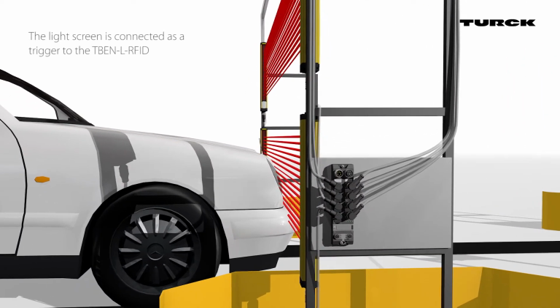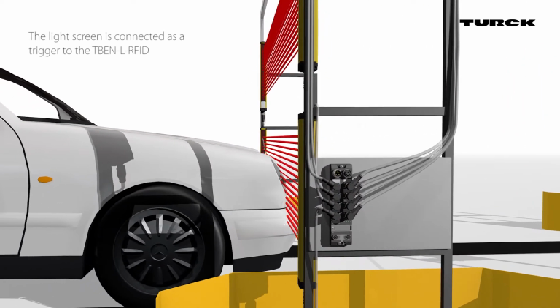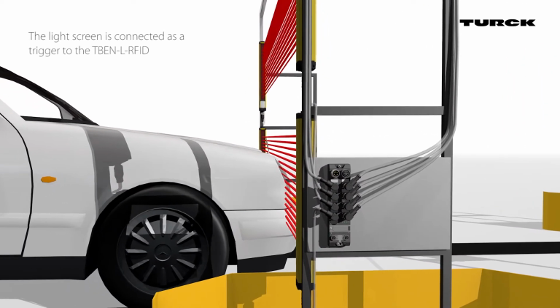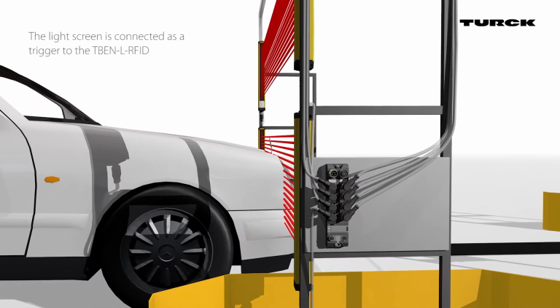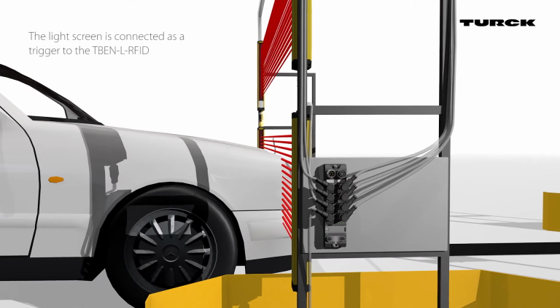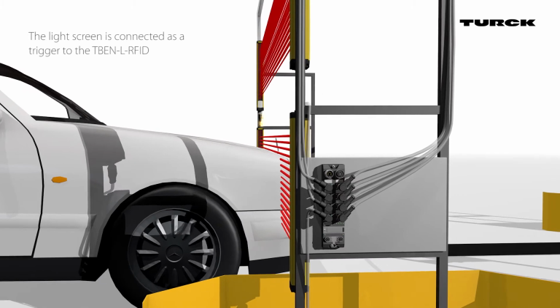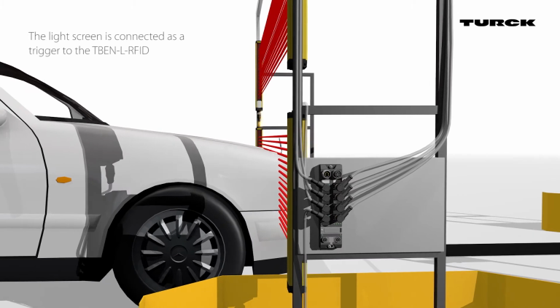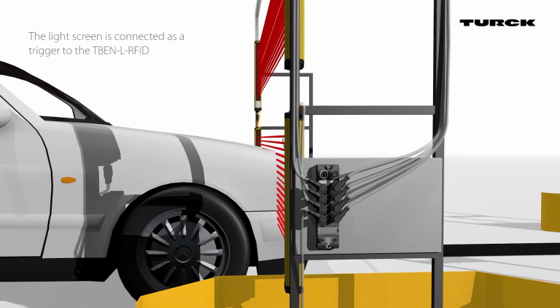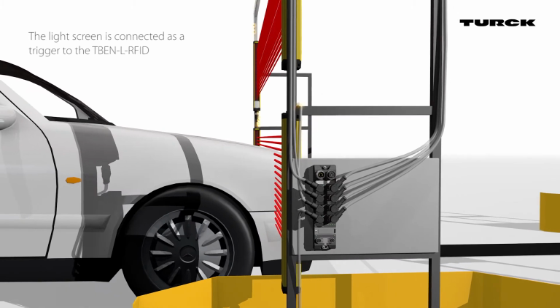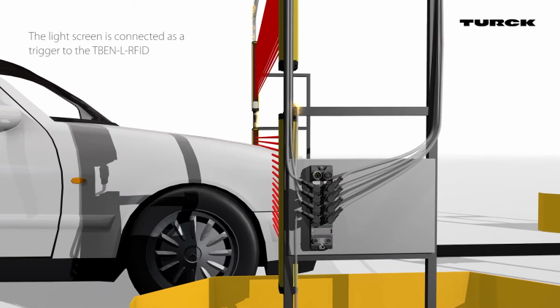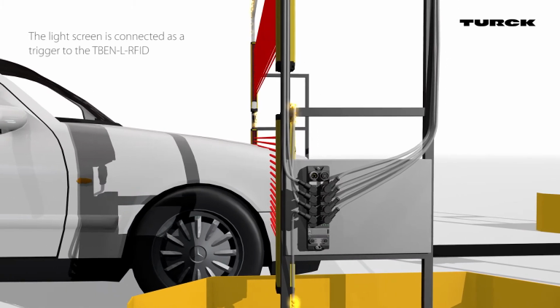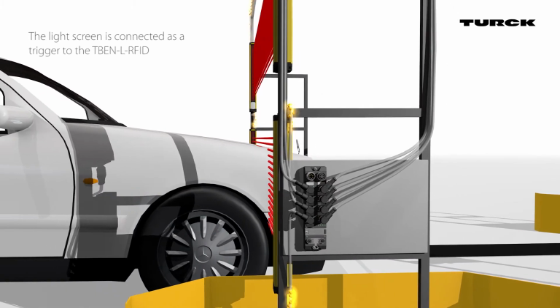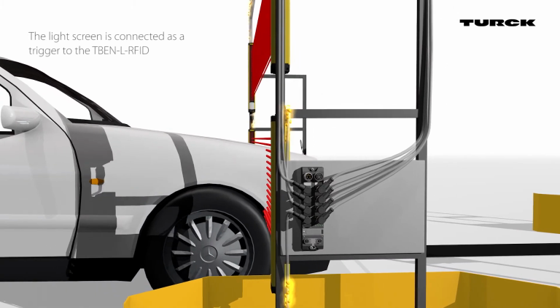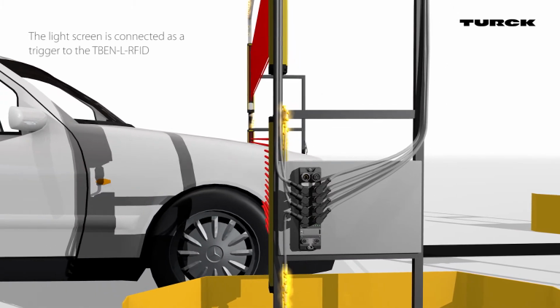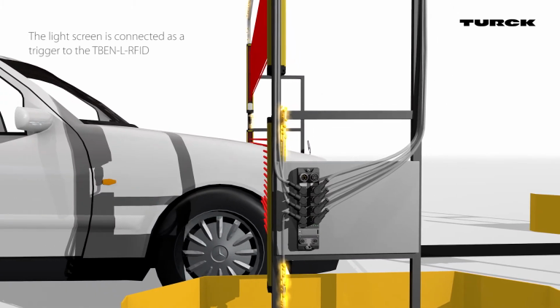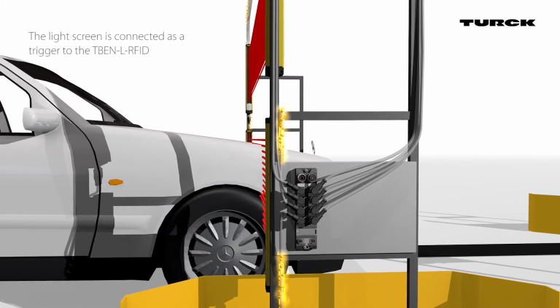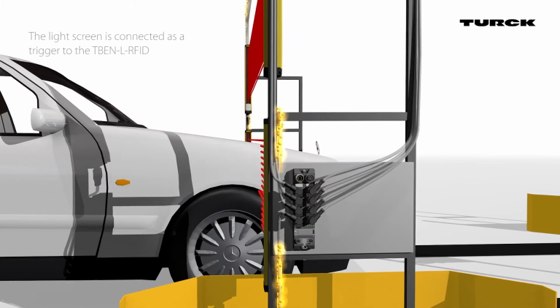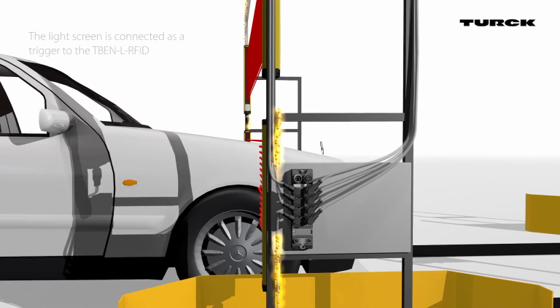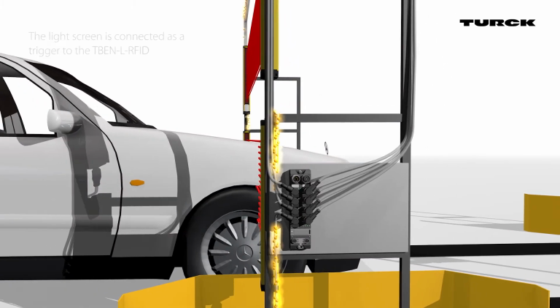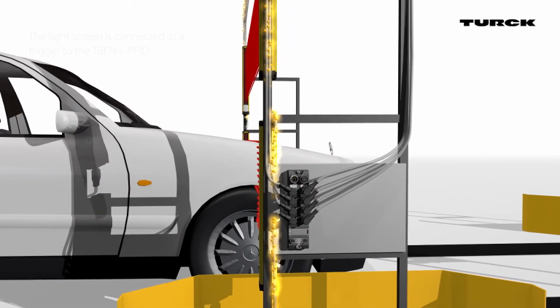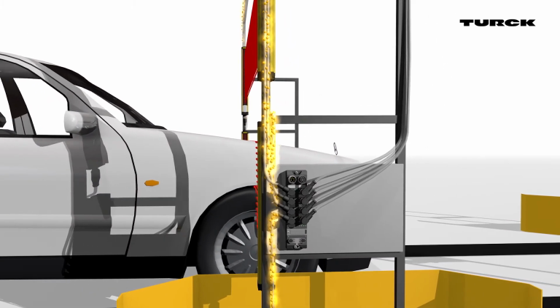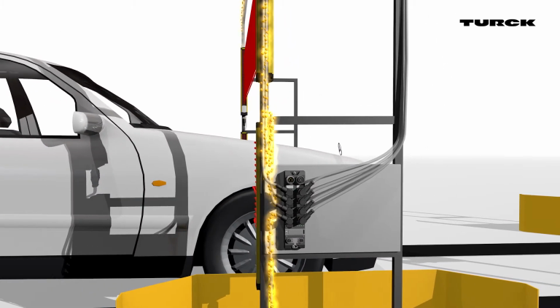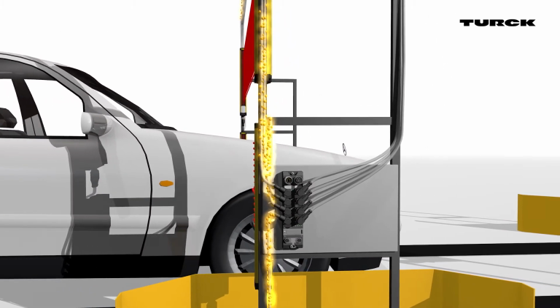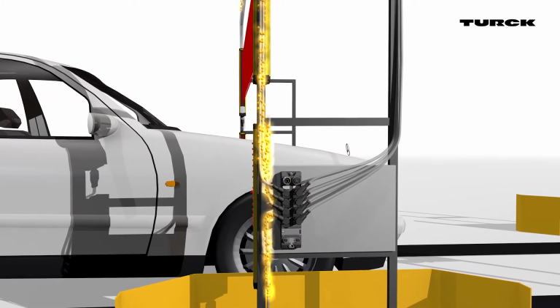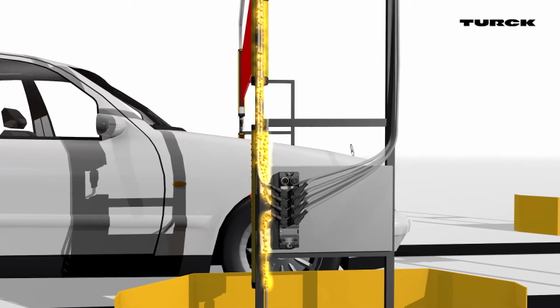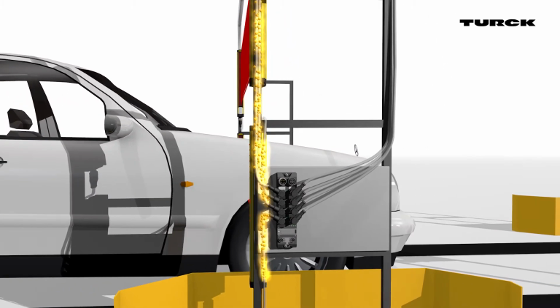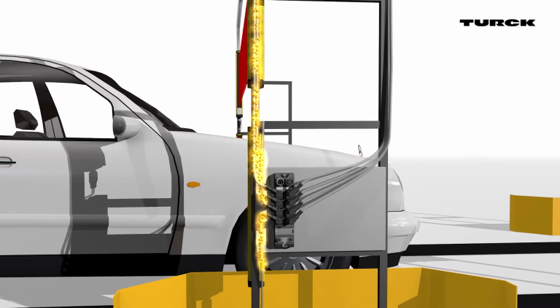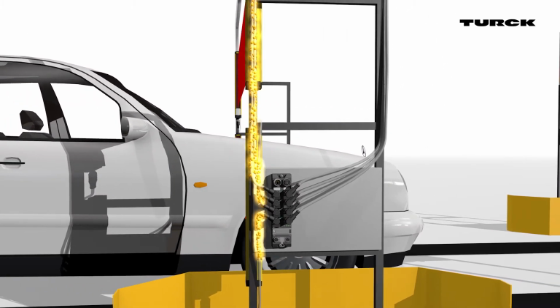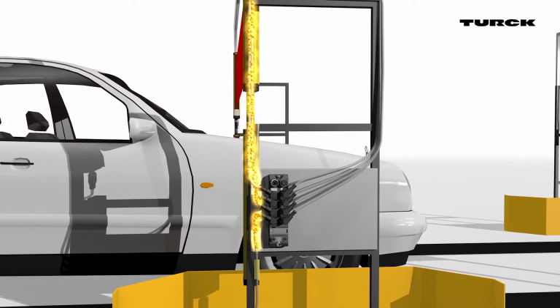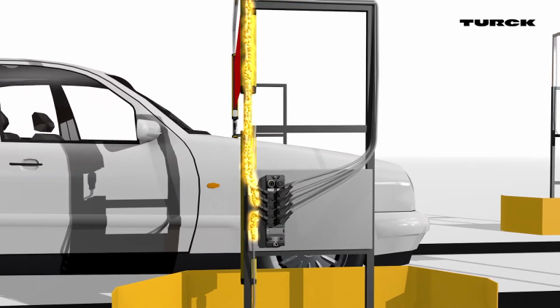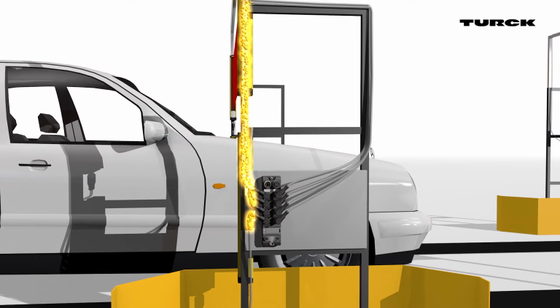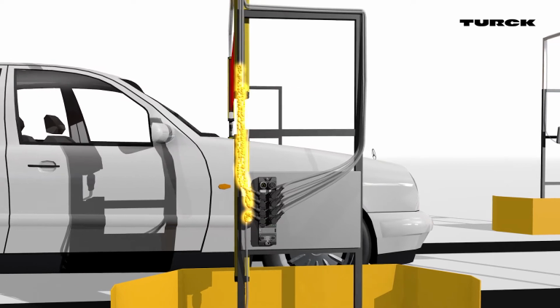It starts a multiplex mode that sequentially activates the read write heads to ensure every tag is reached.